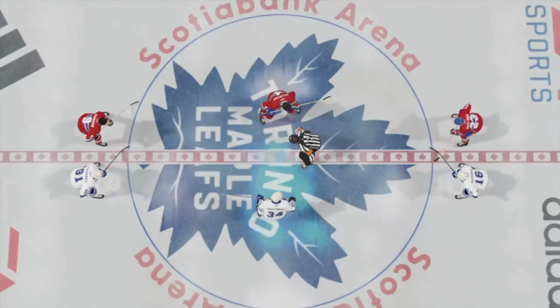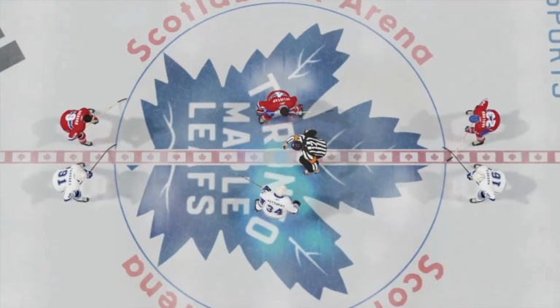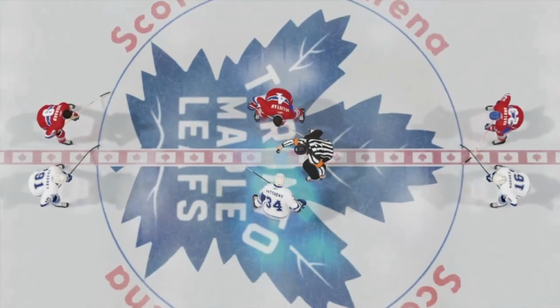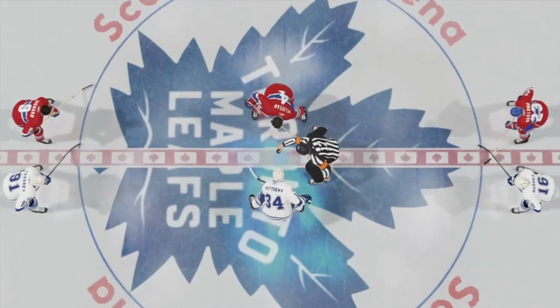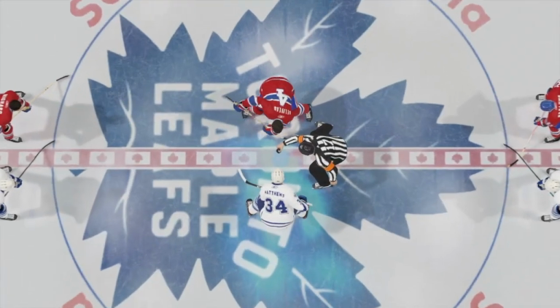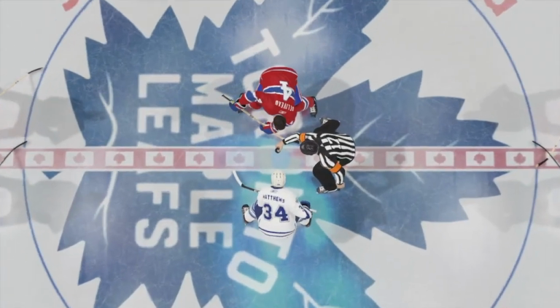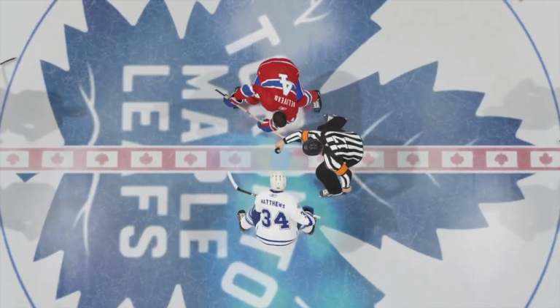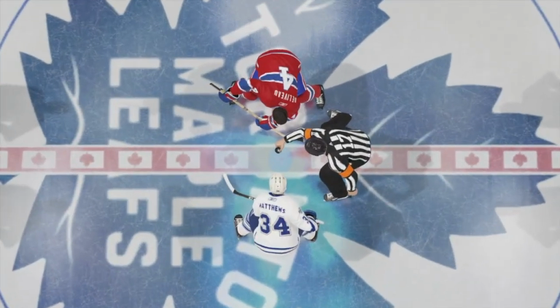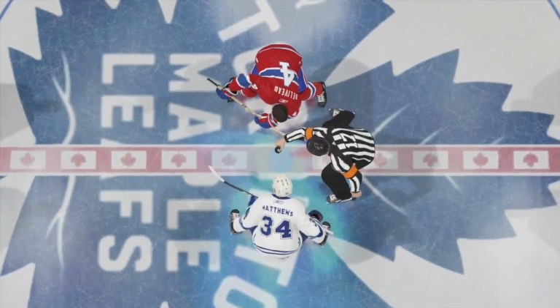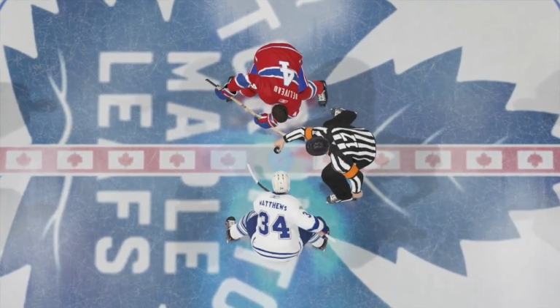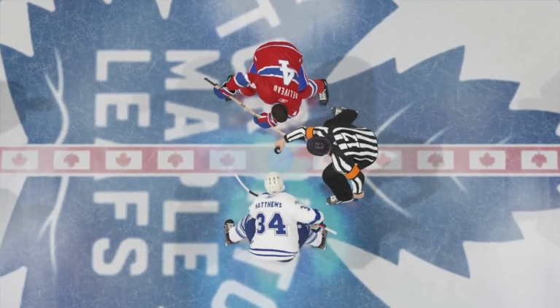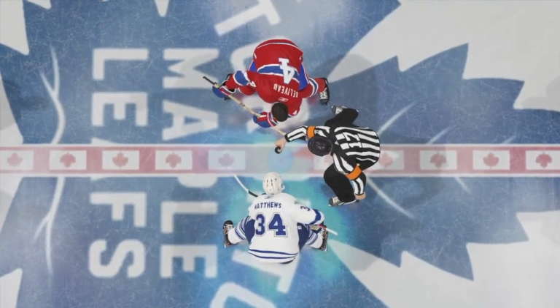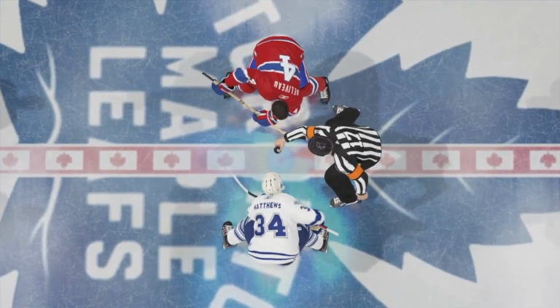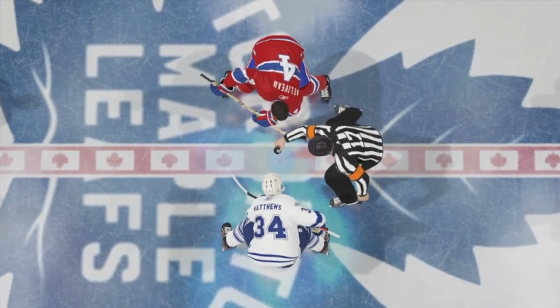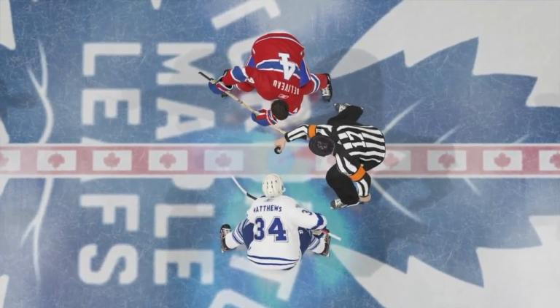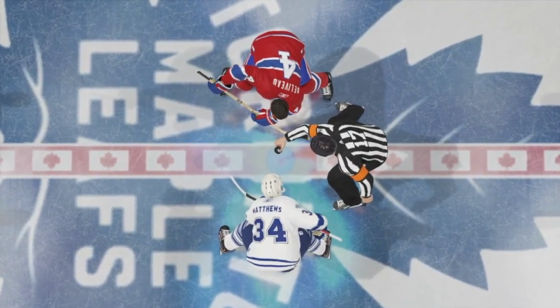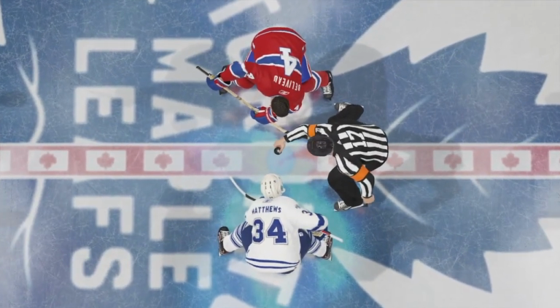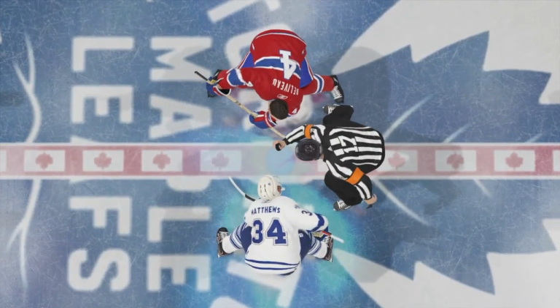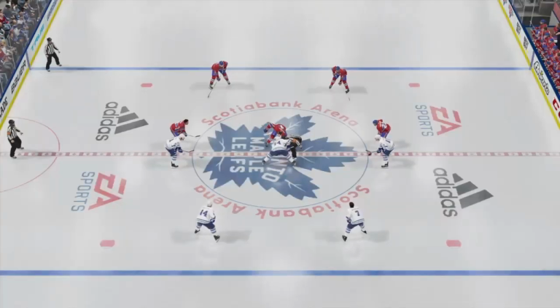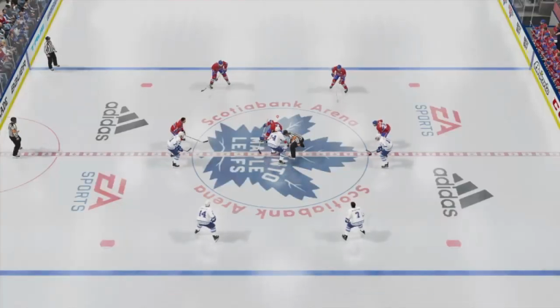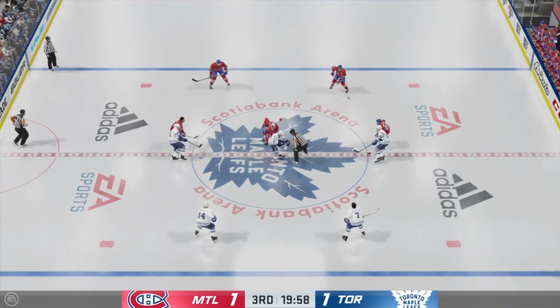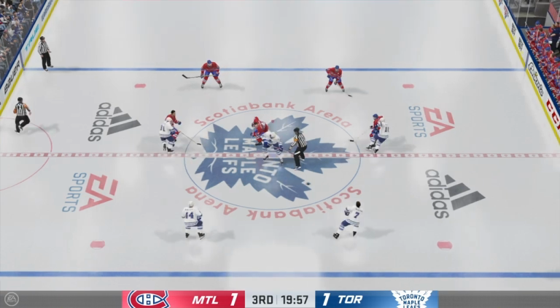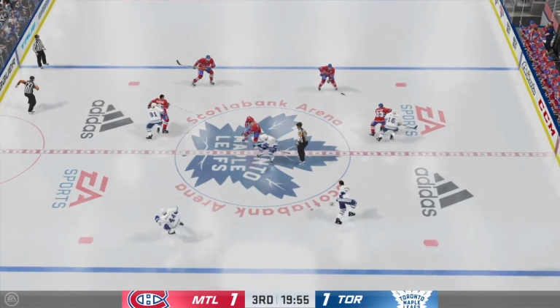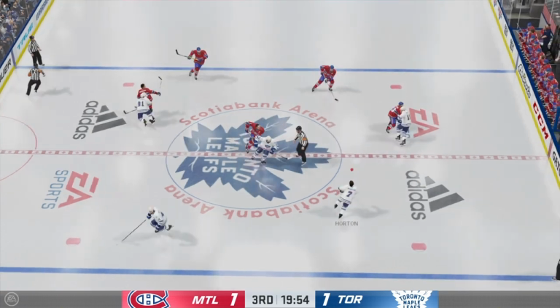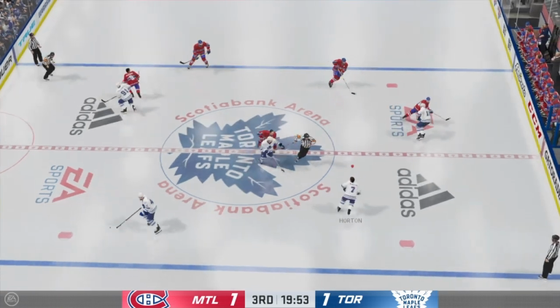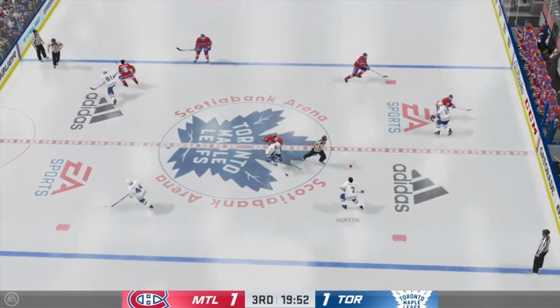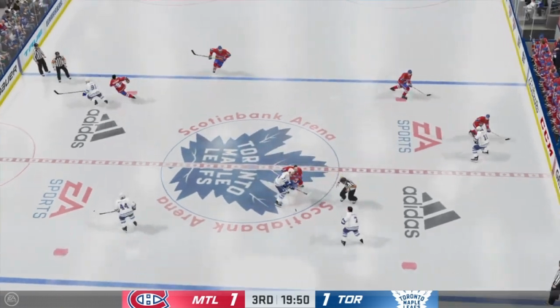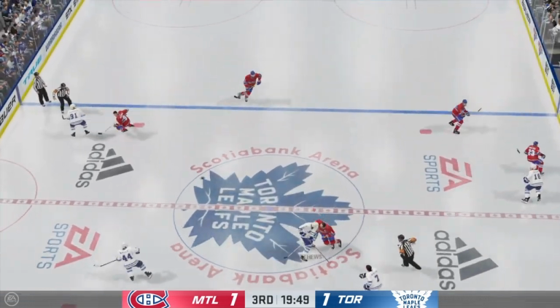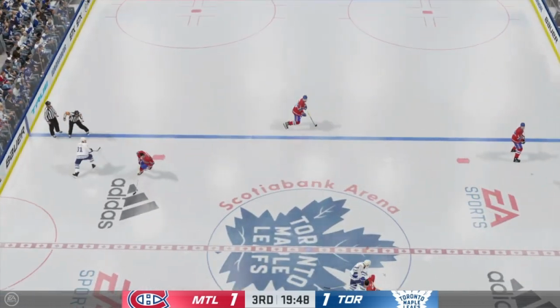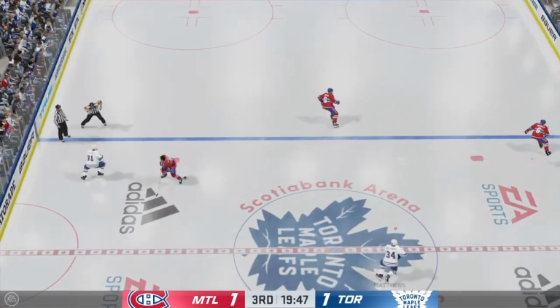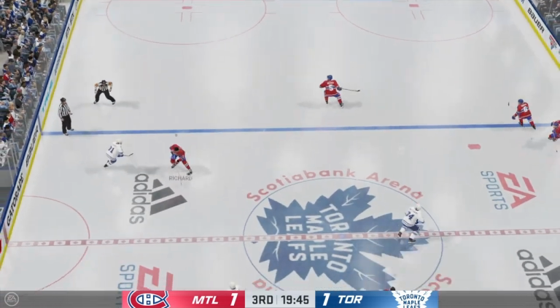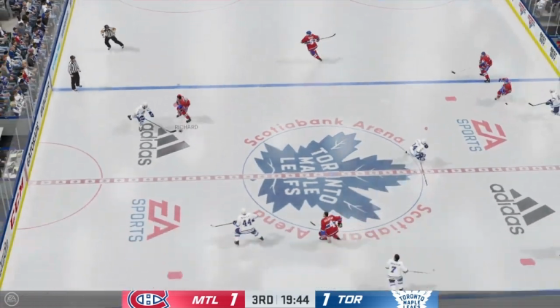This is Ray Ferraro. I'm James Cebulski. Let's drop the puck on this third period. We are underway here in the third, still tied.